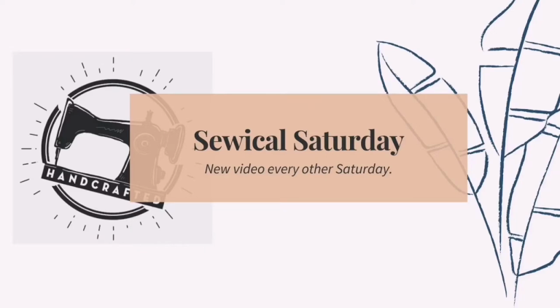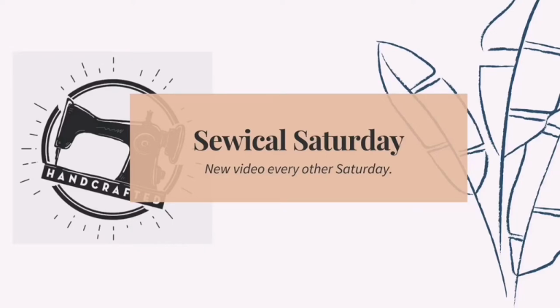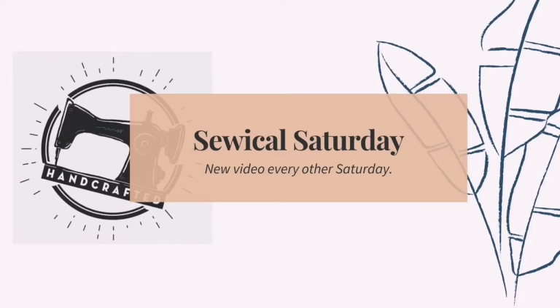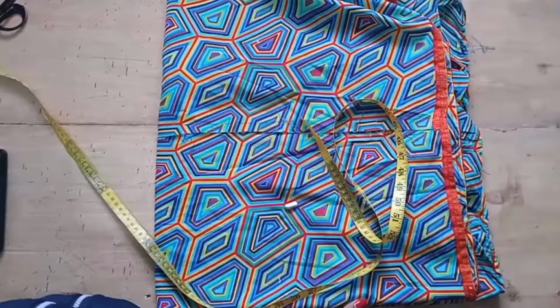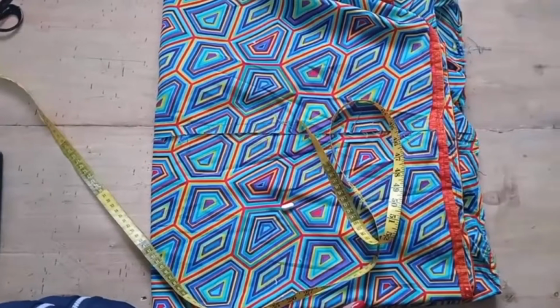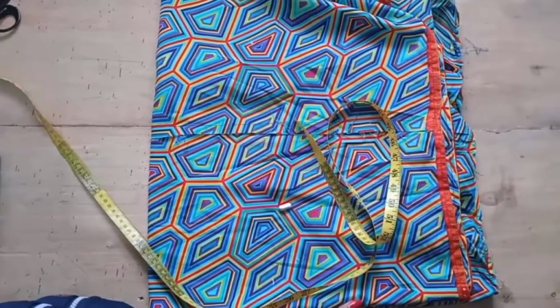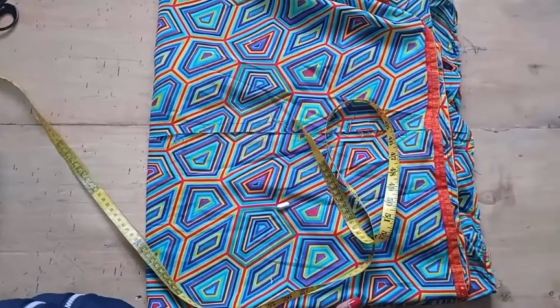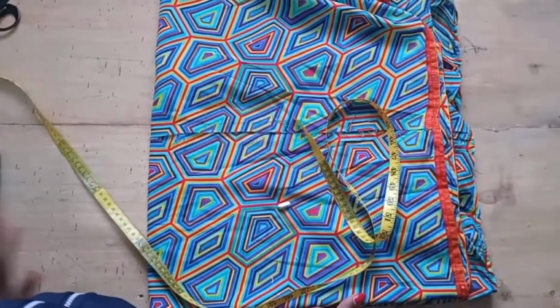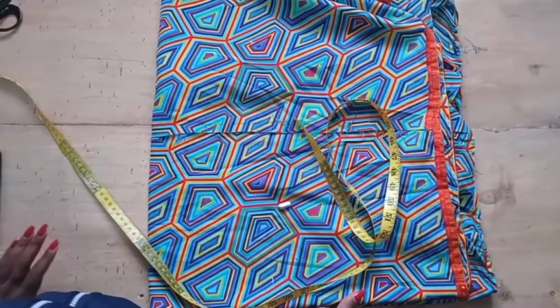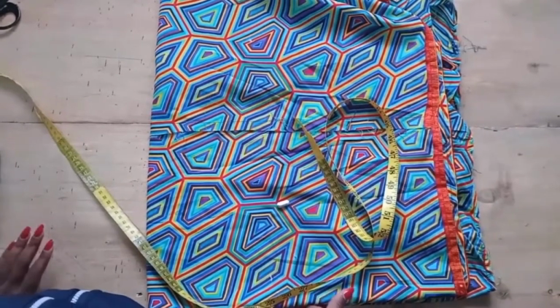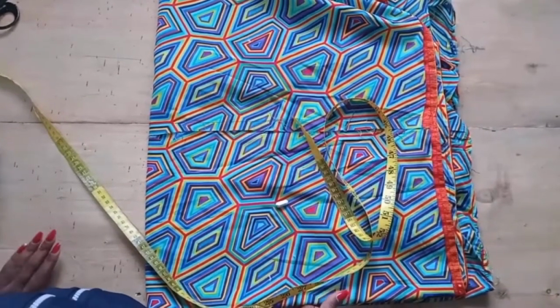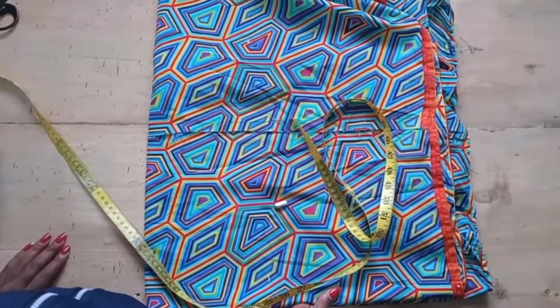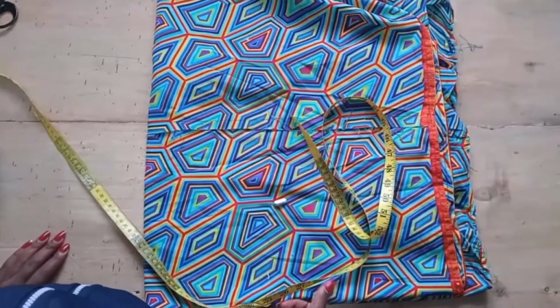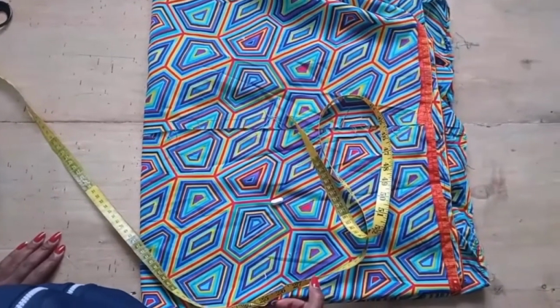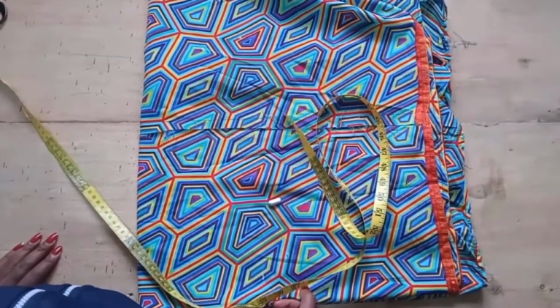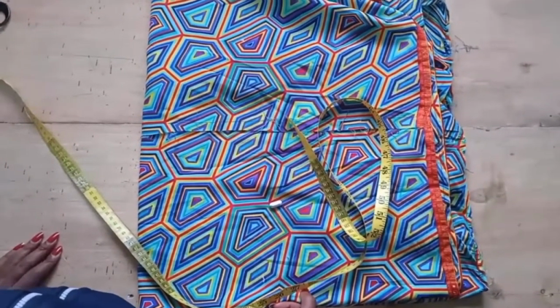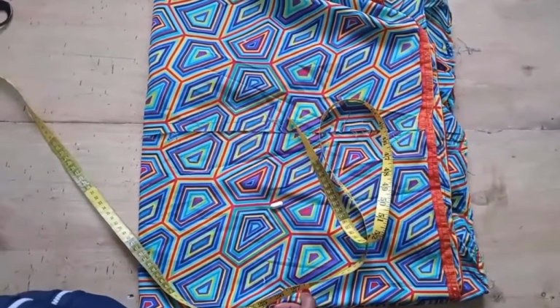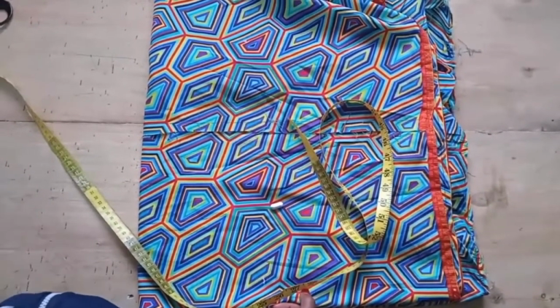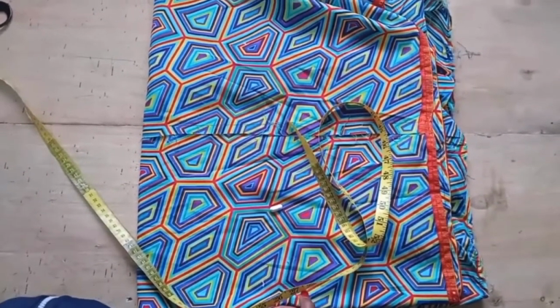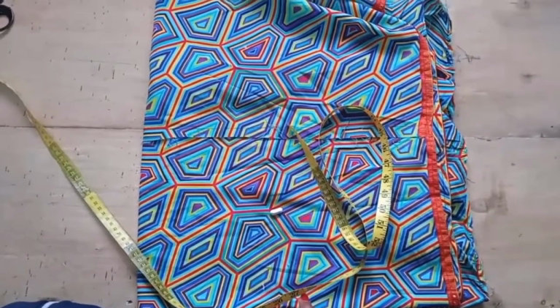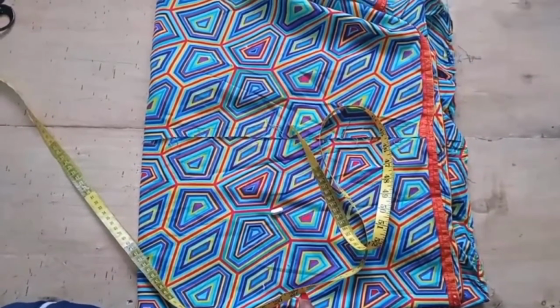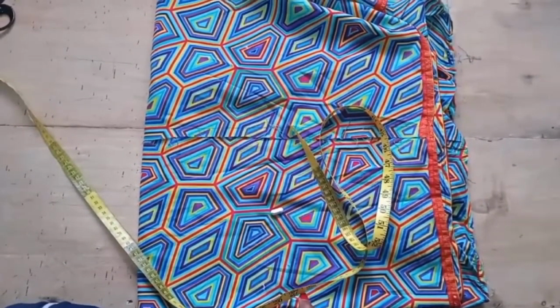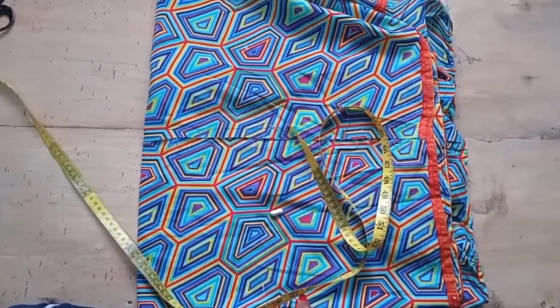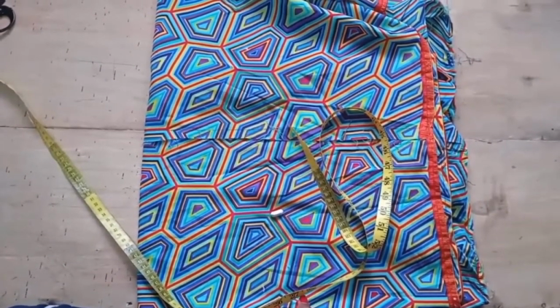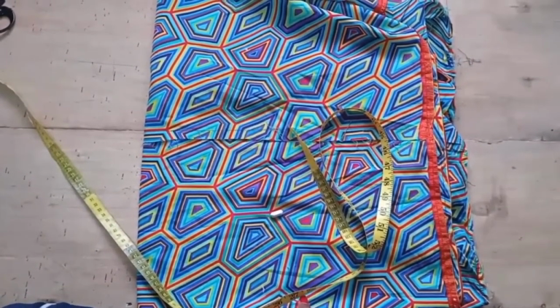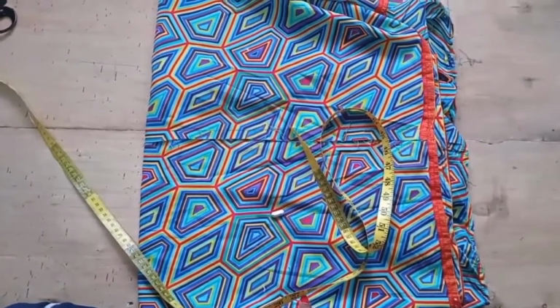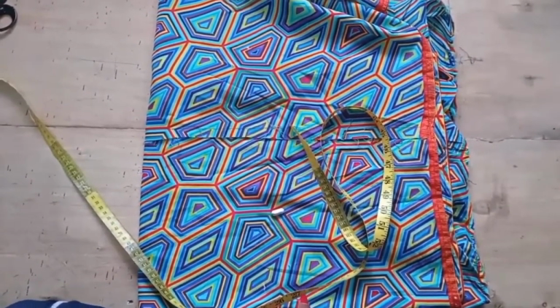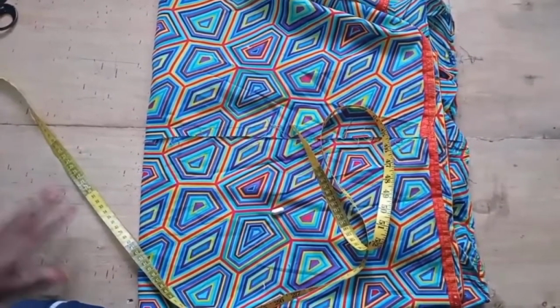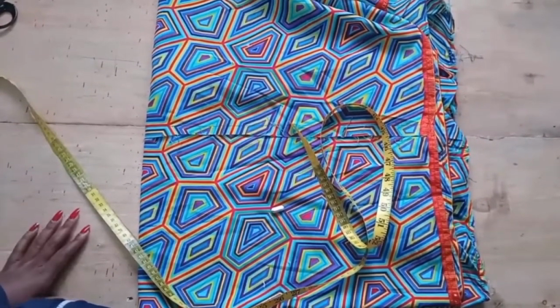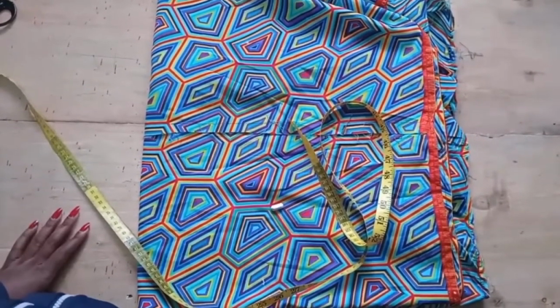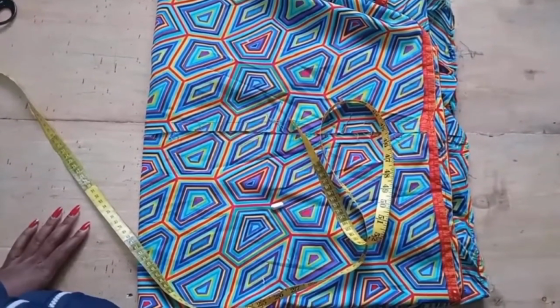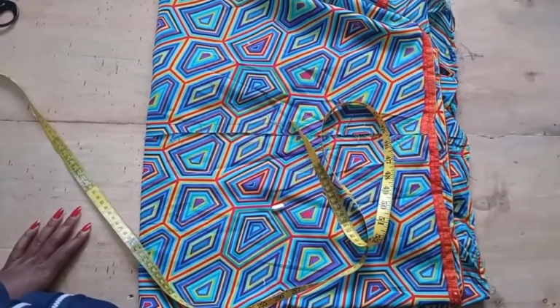Hey guys, welcome back to Serical Saturday. In today's video, we are going to make a peplum belt.